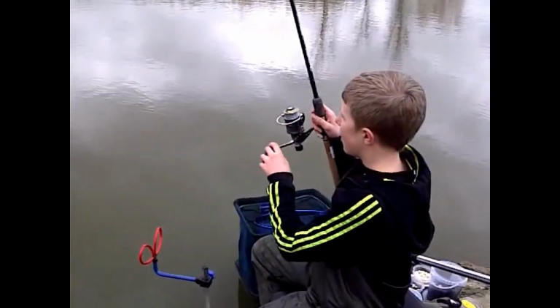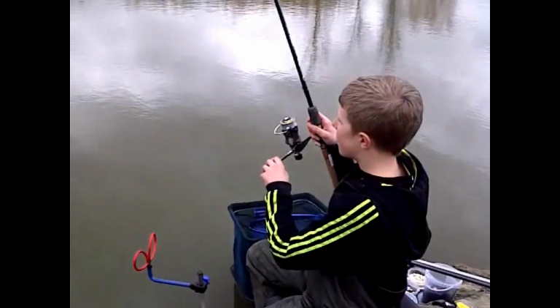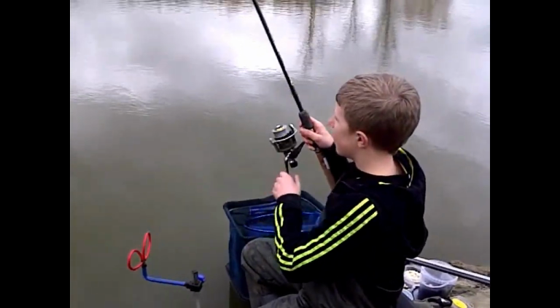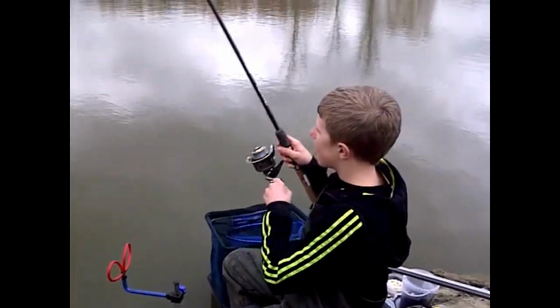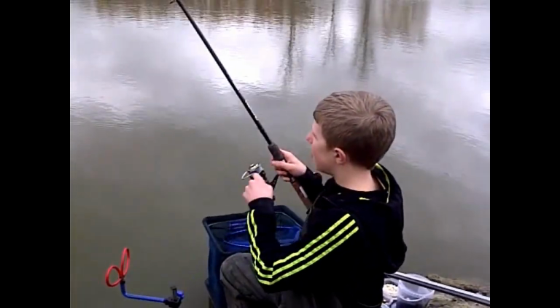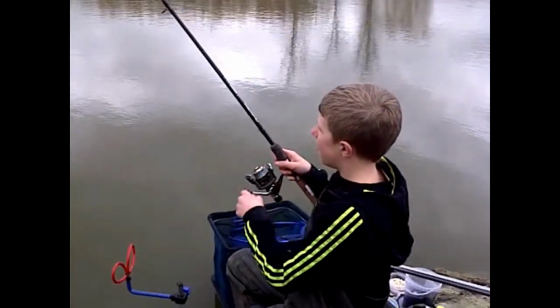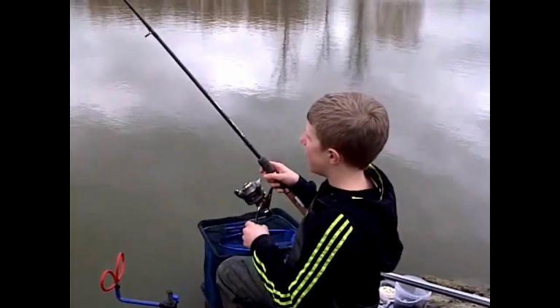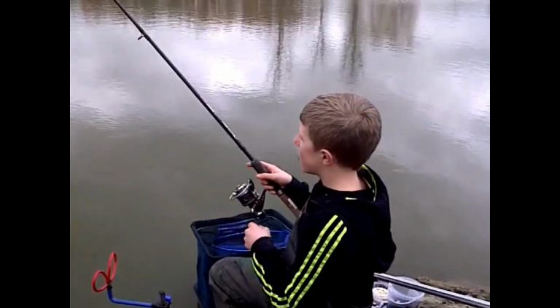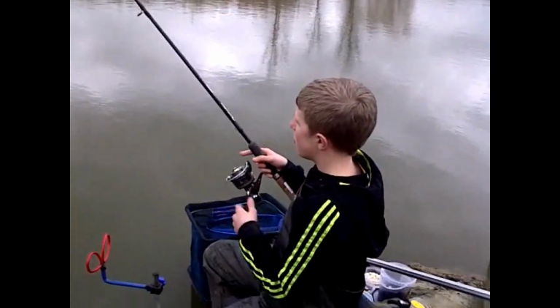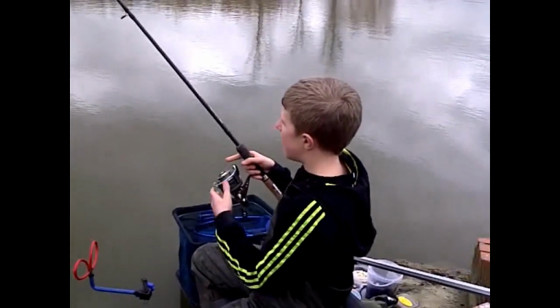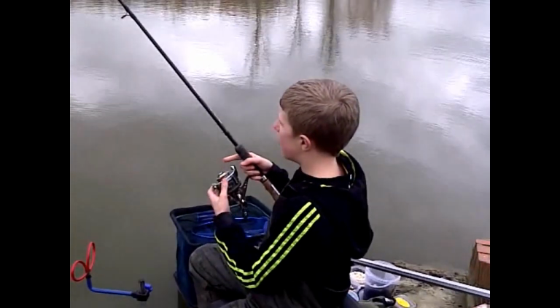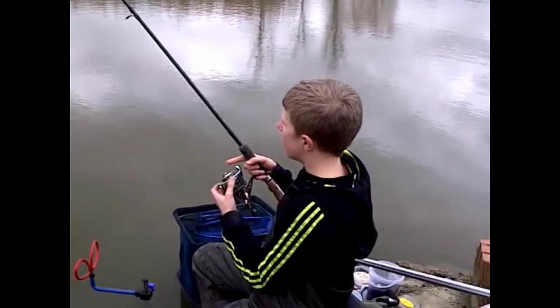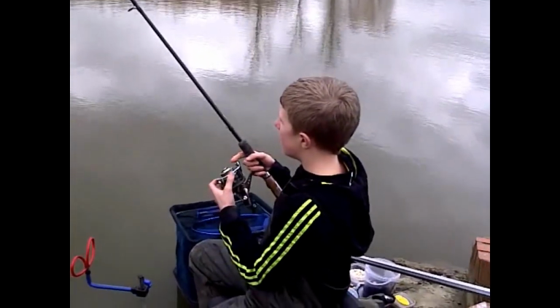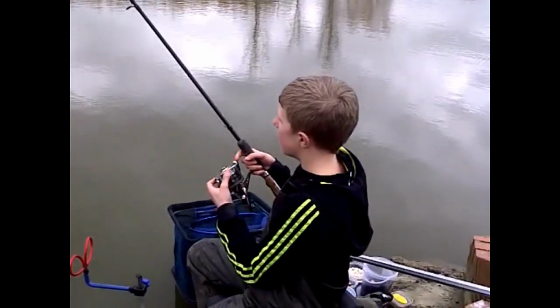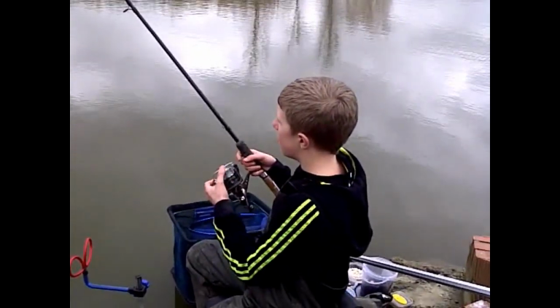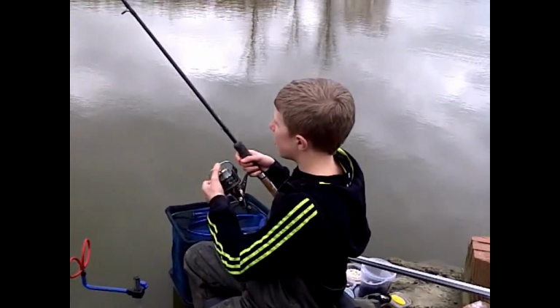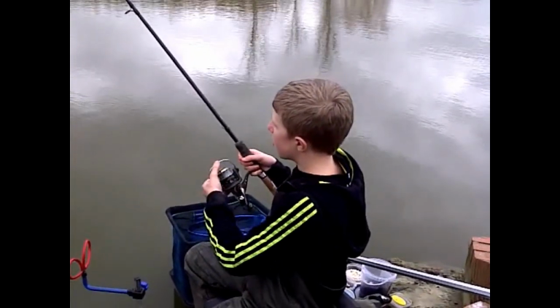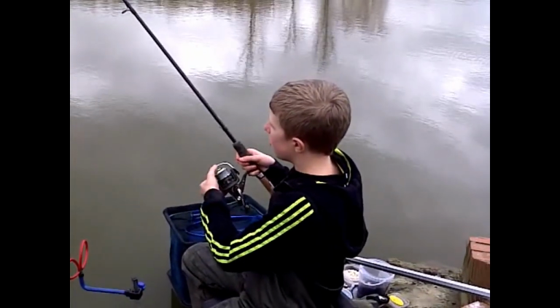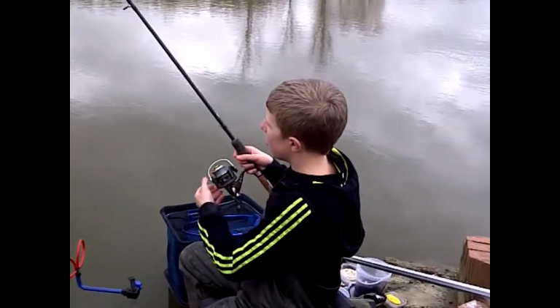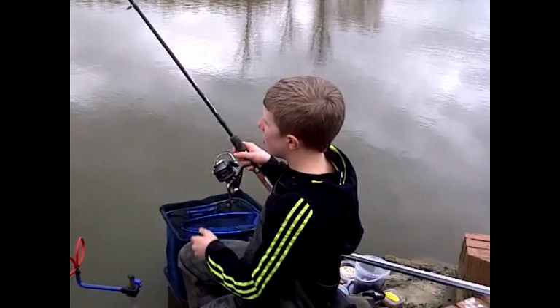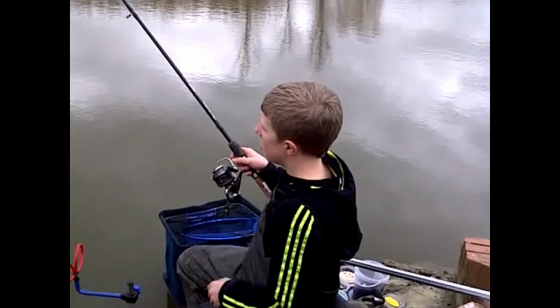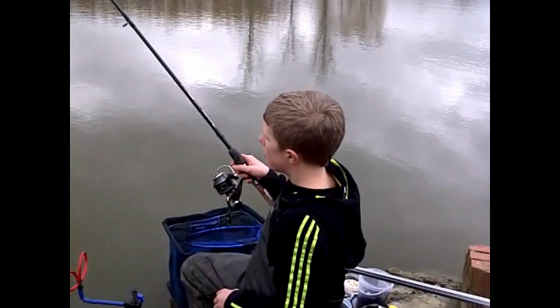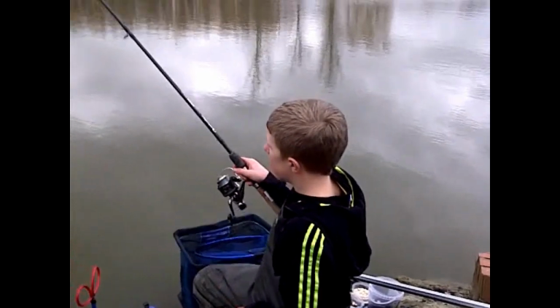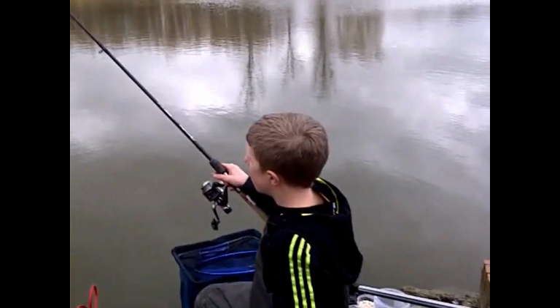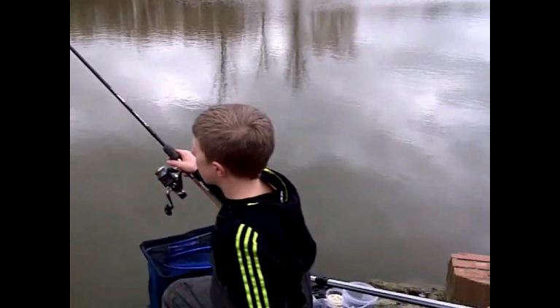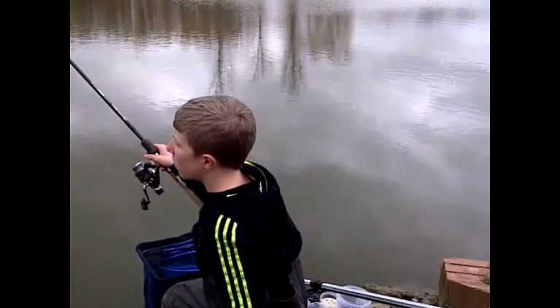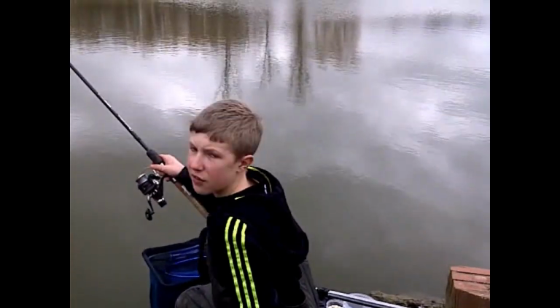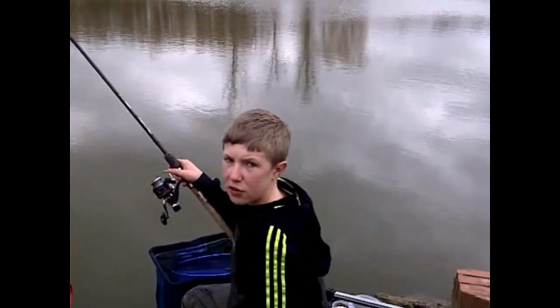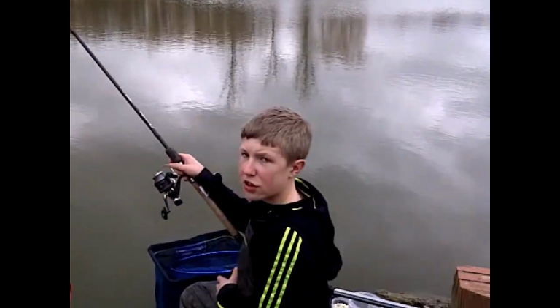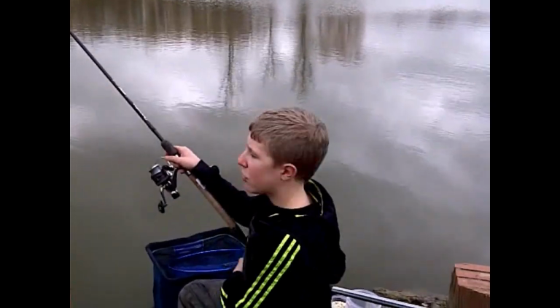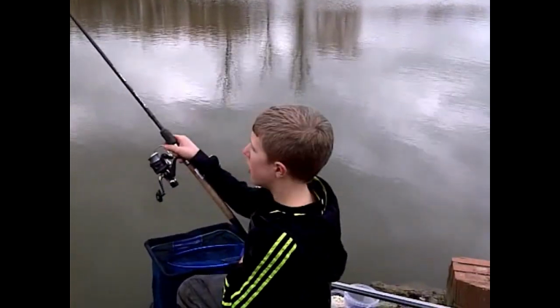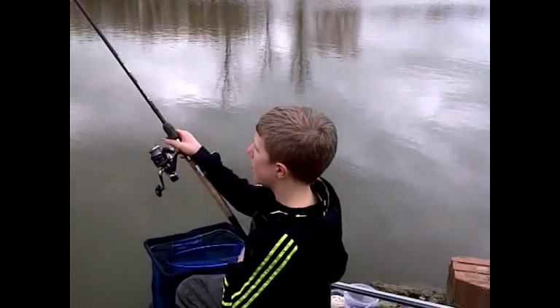I have seen a couple of fish sparrow up on both sides of the island. I caught a few for you this morning.